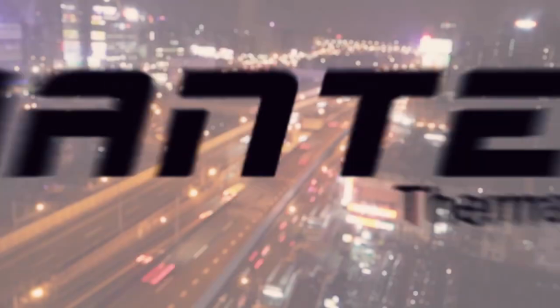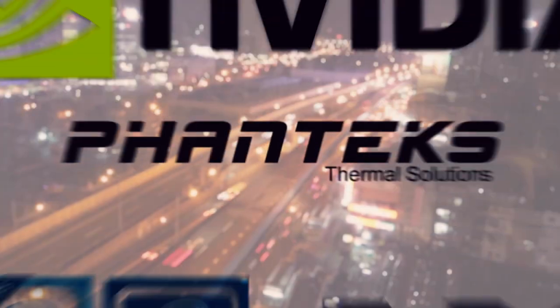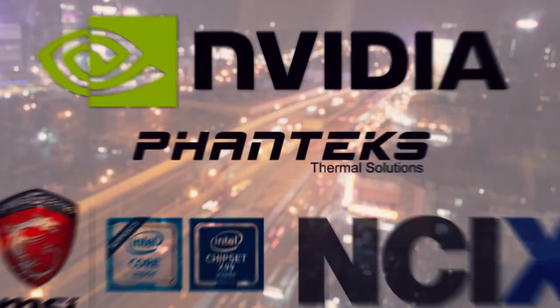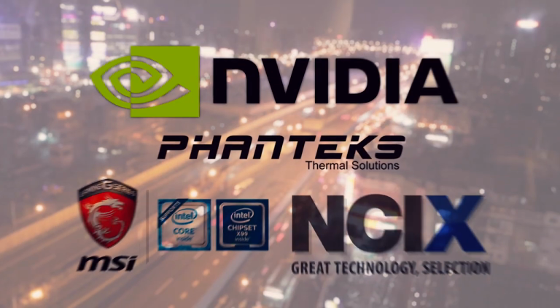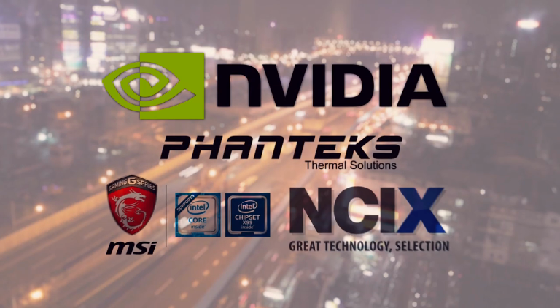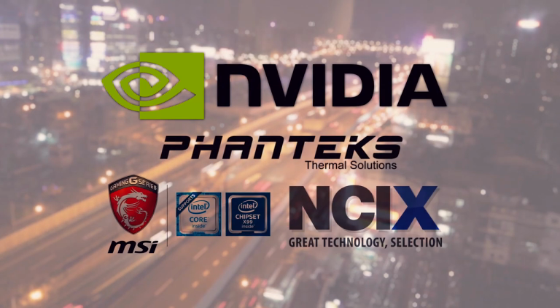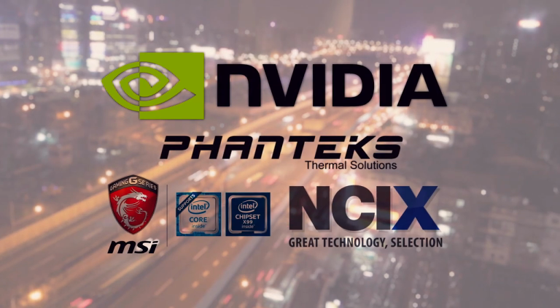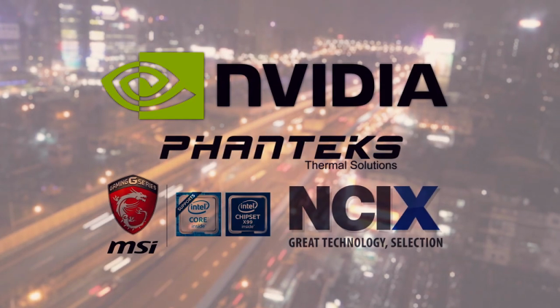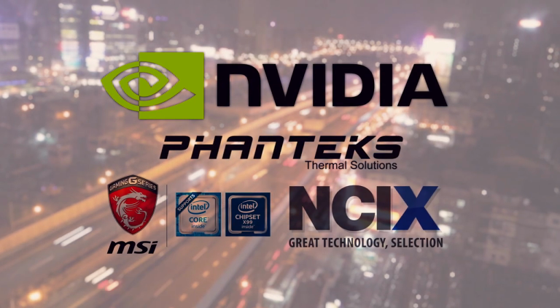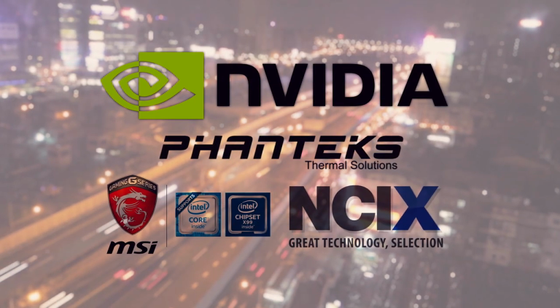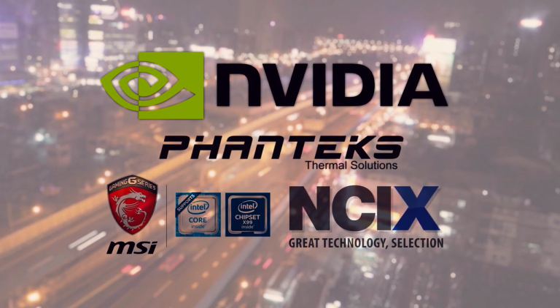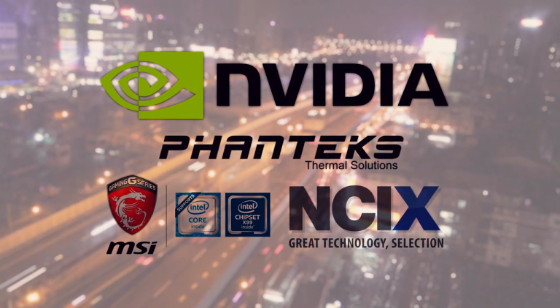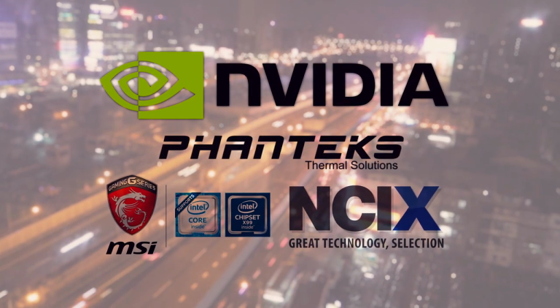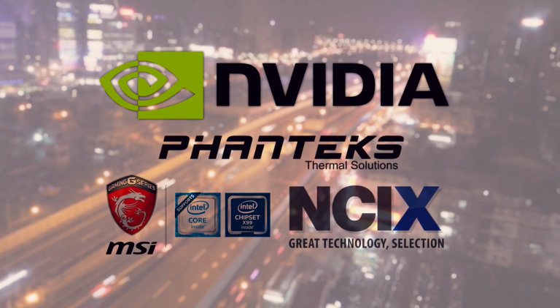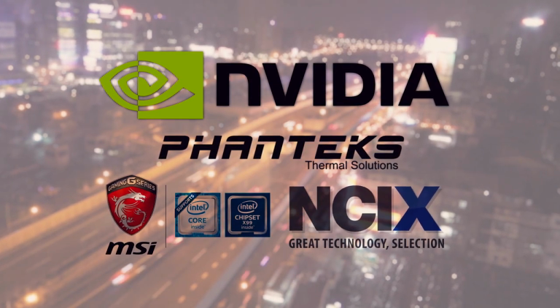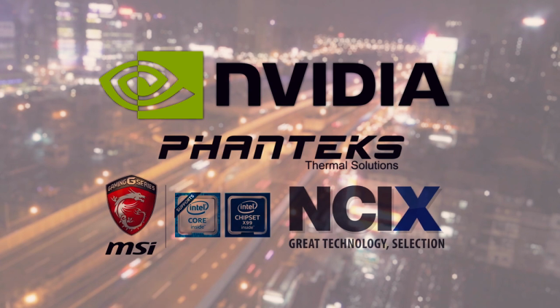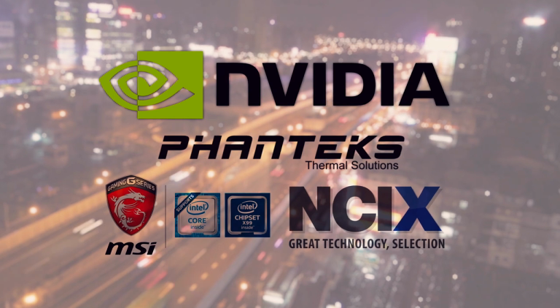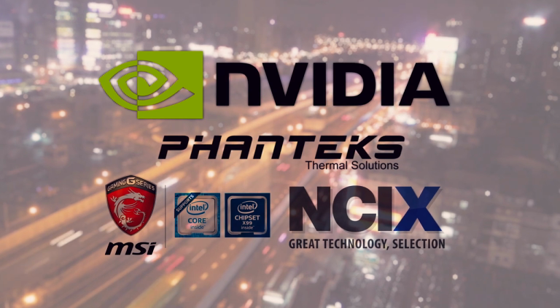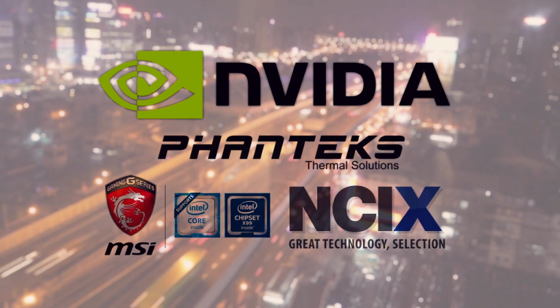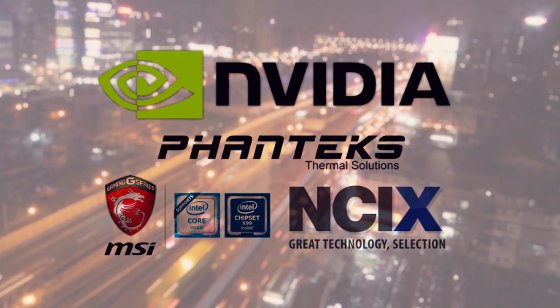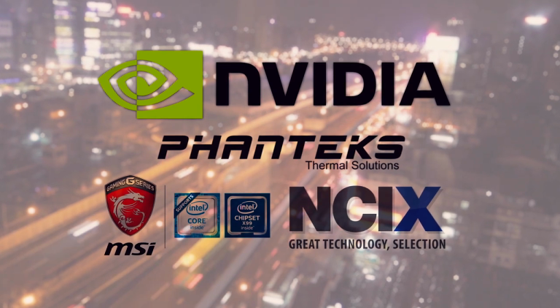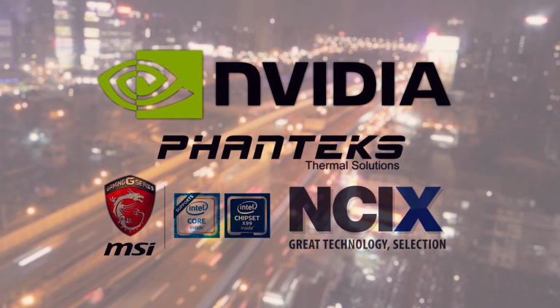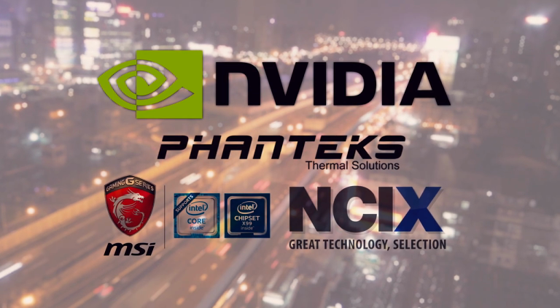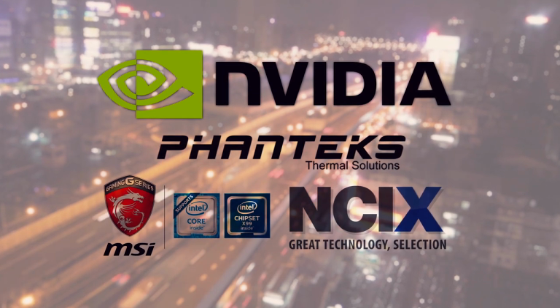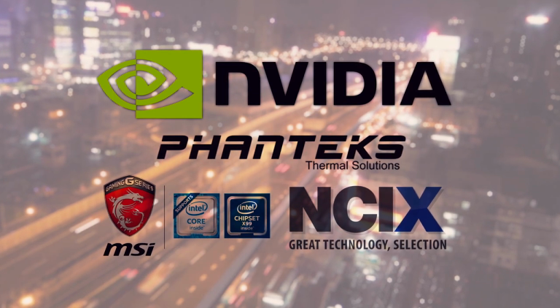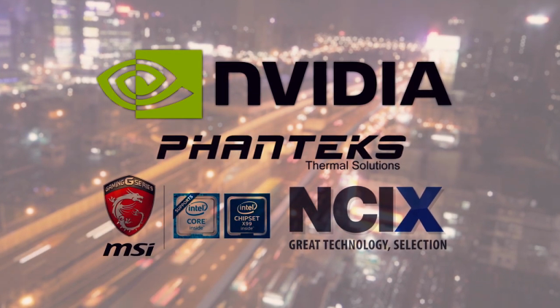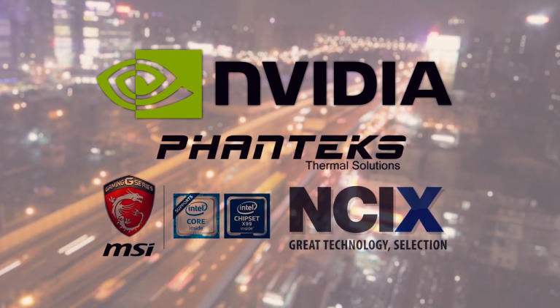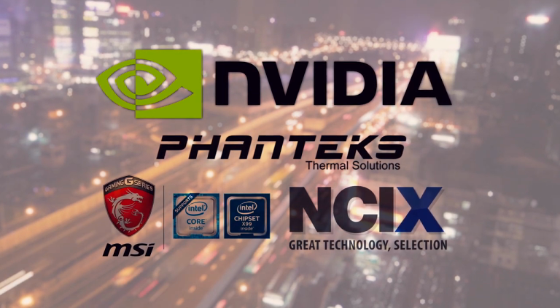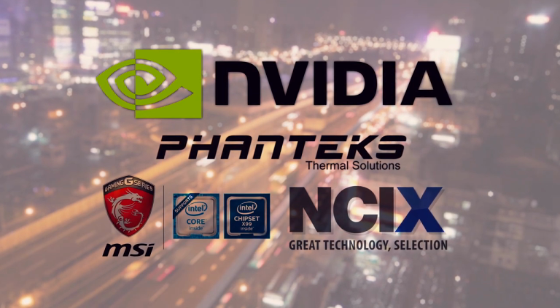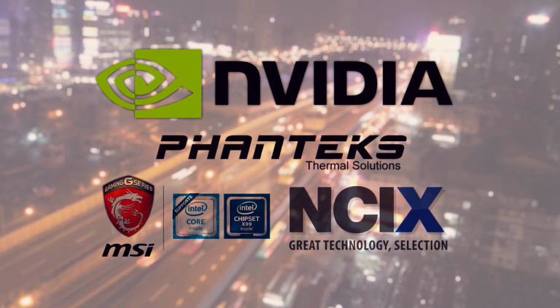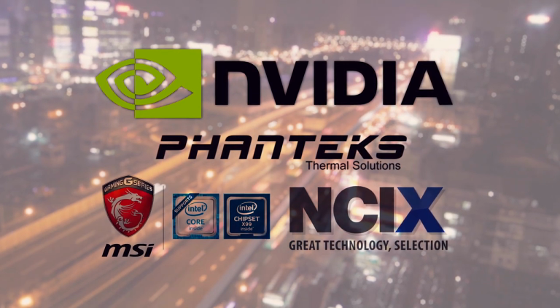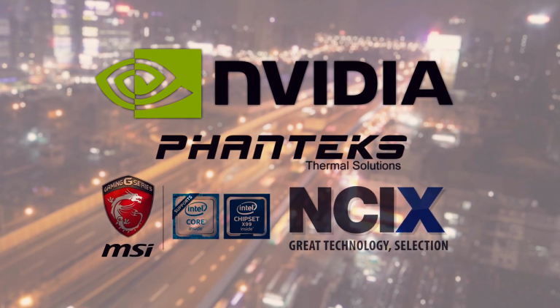Huge thanks to our Computex sponsors for sending us out here. Shout out to NVIDIA, Phanteks, NCIX and MSI.